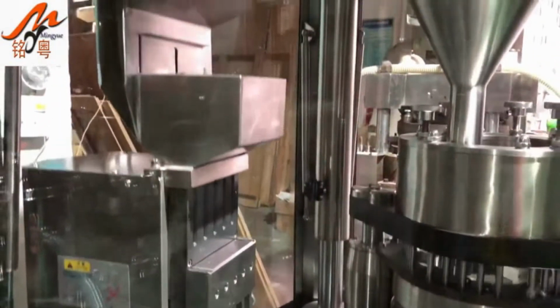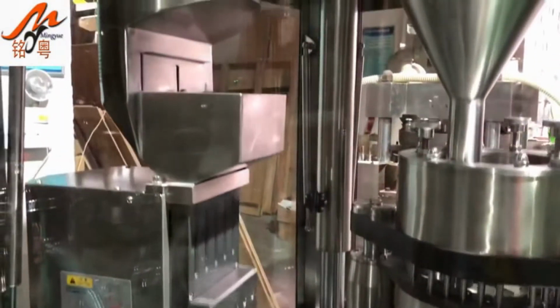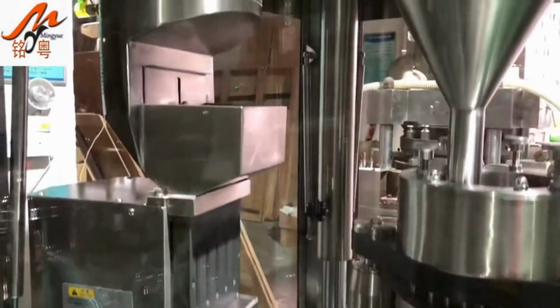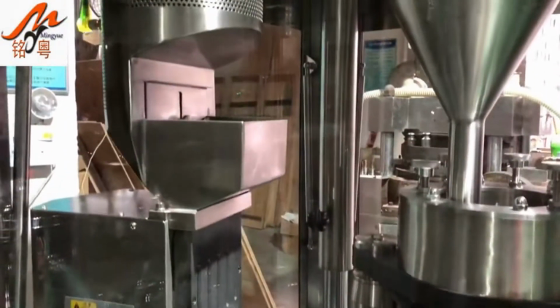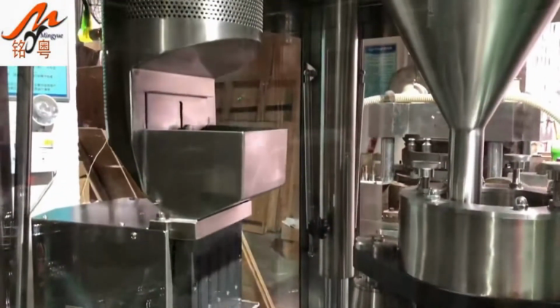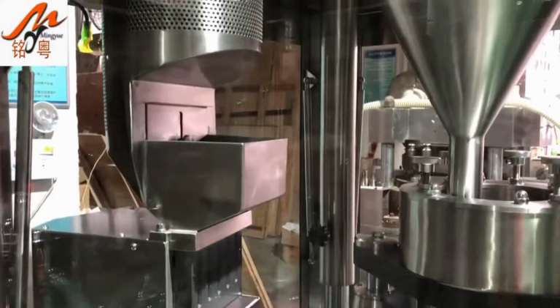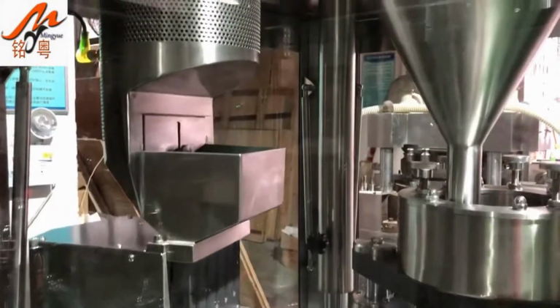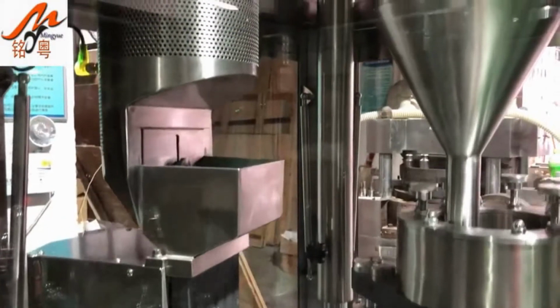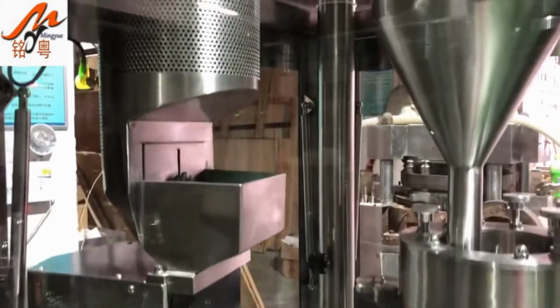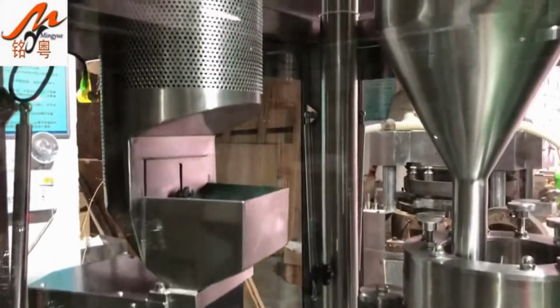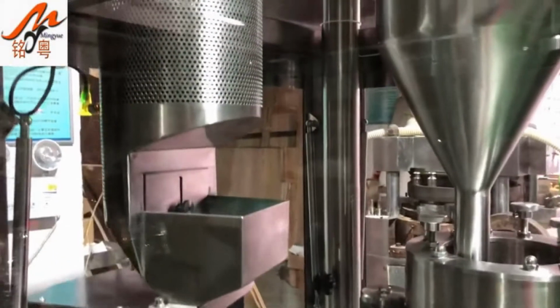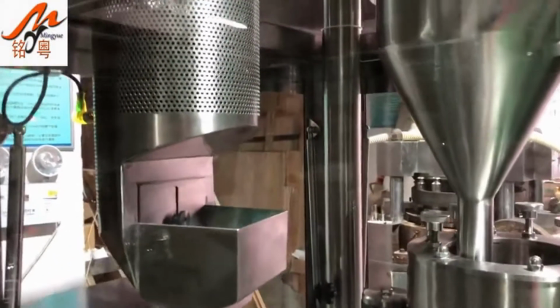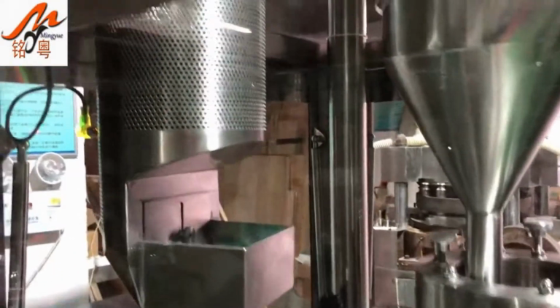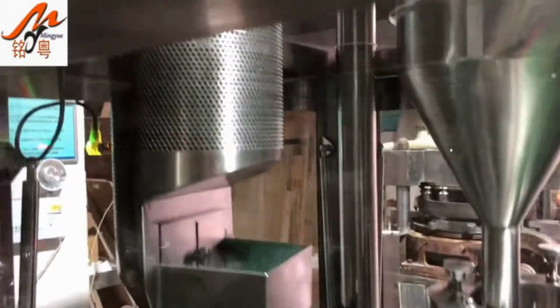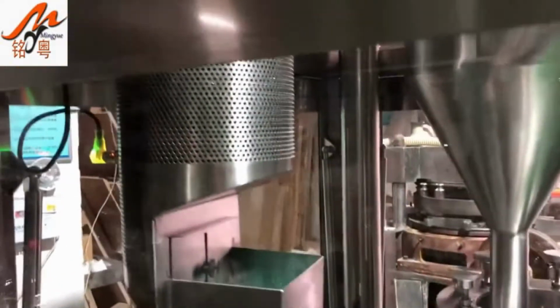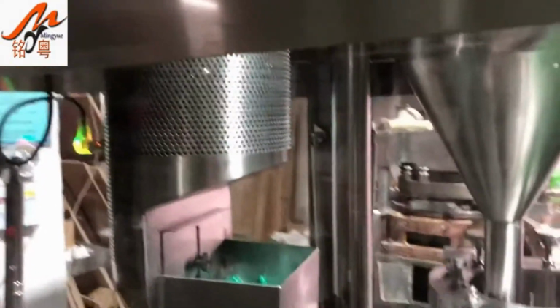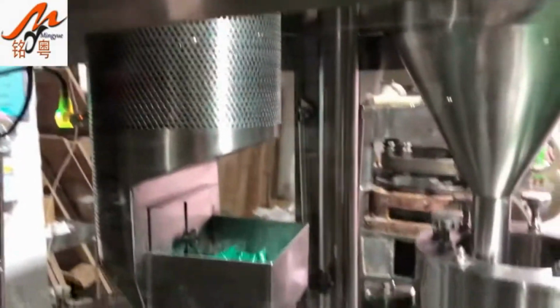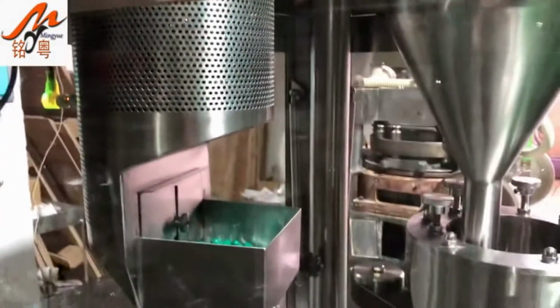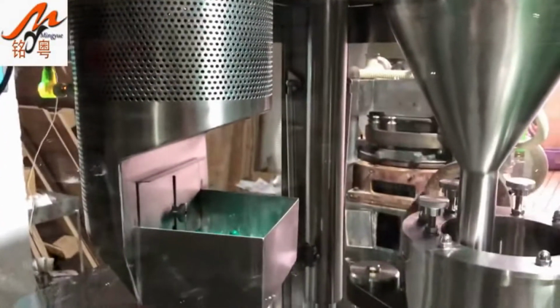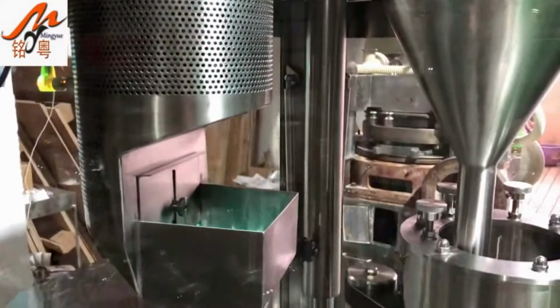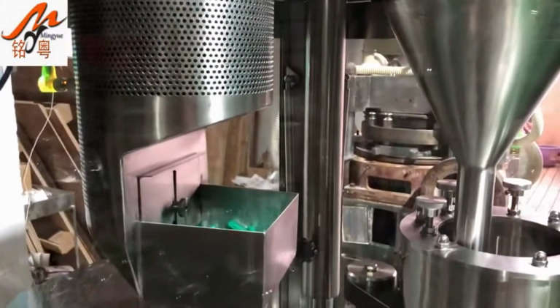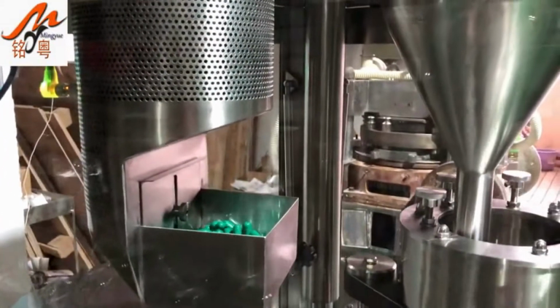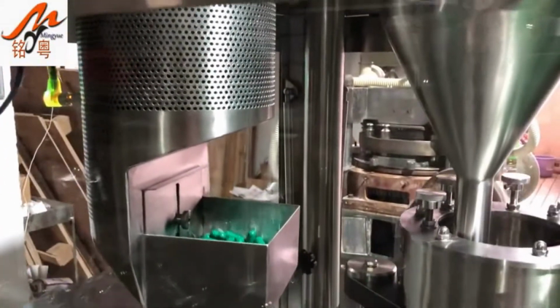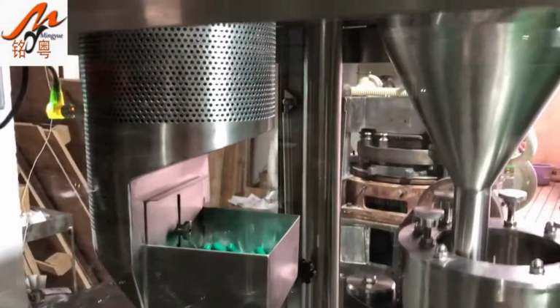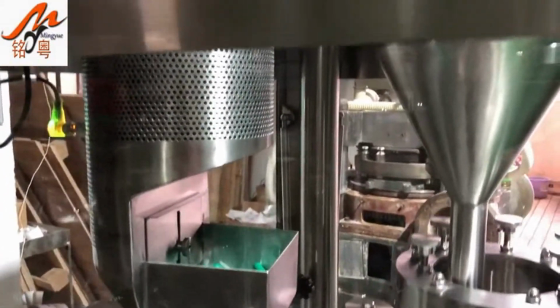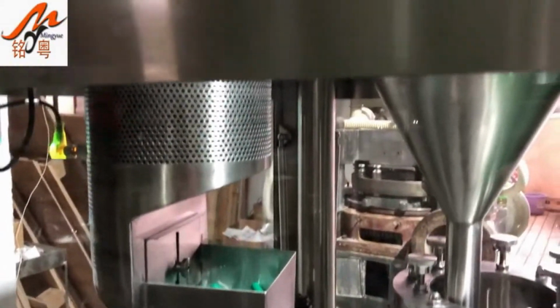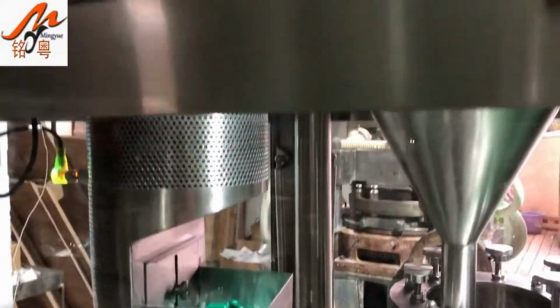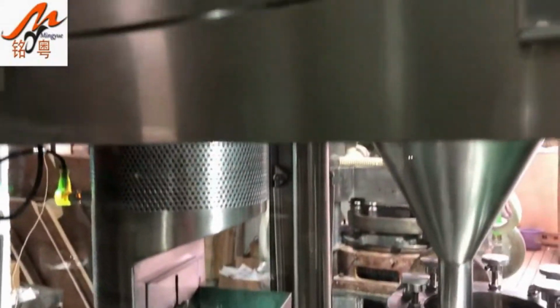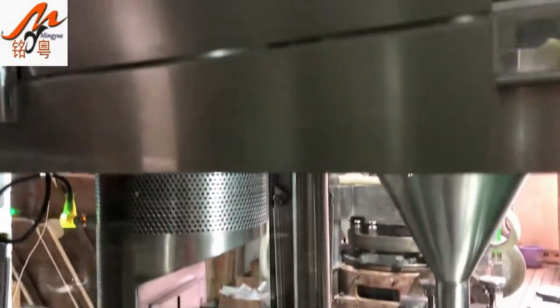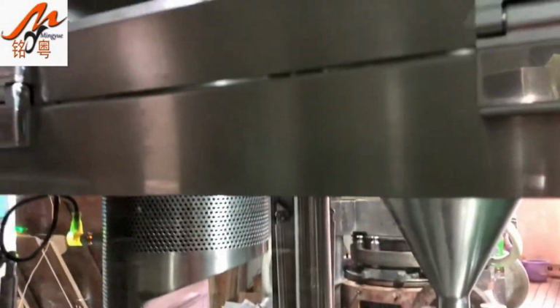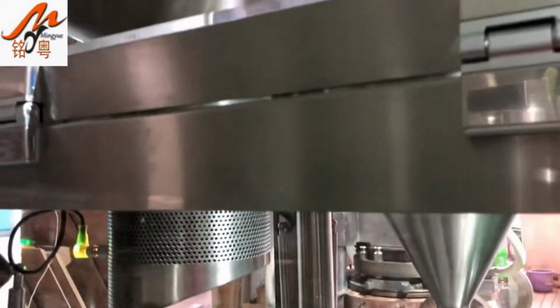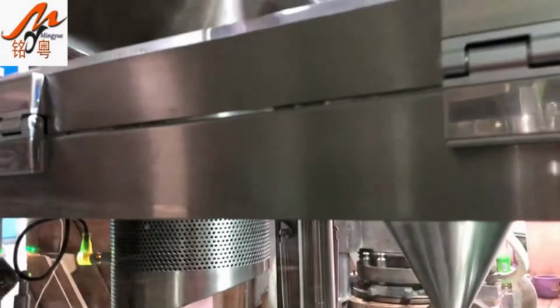And other related pharmaceutical equipment. The scope of business involves food and pharmaceutical sectors.